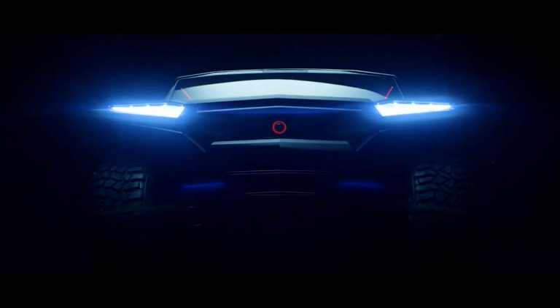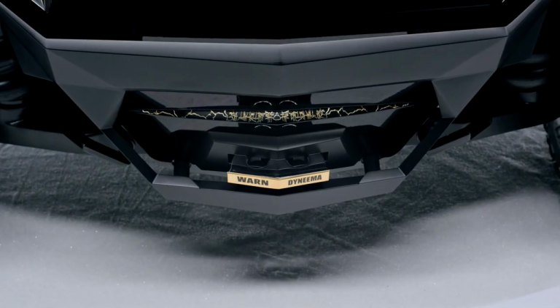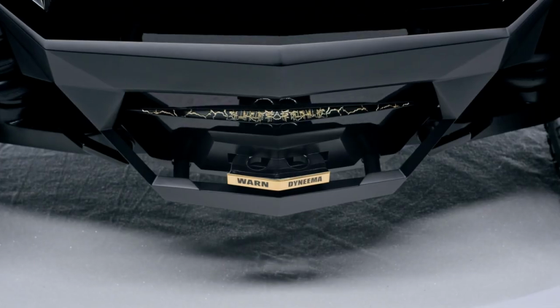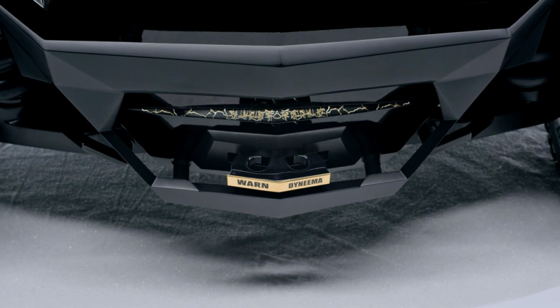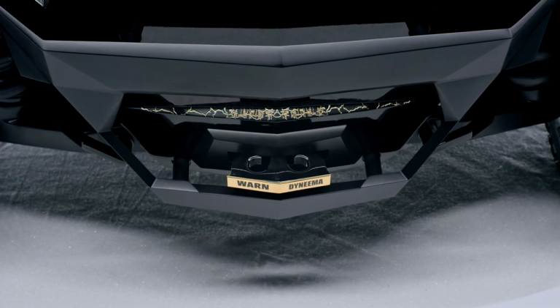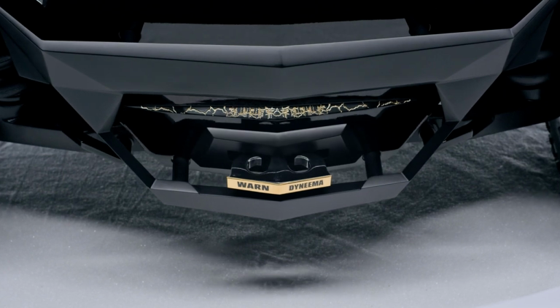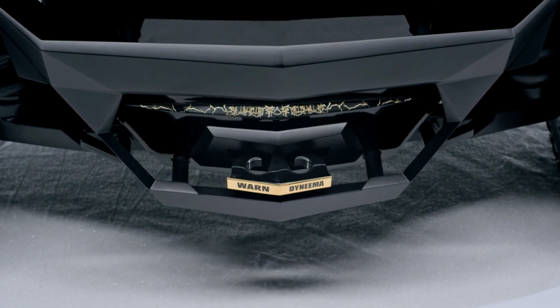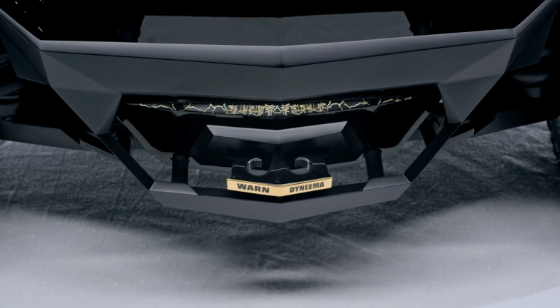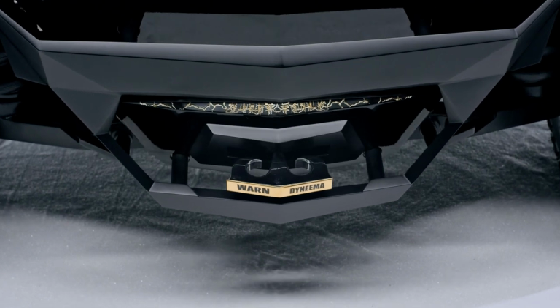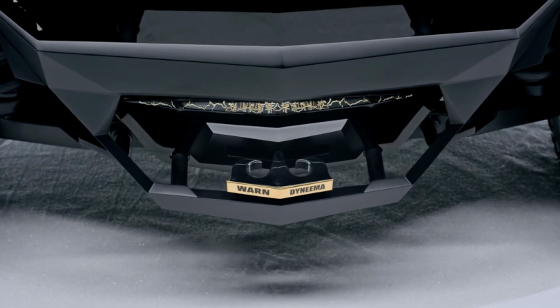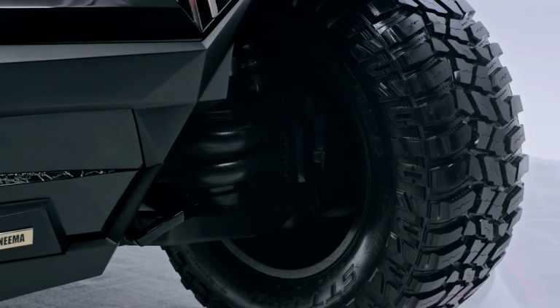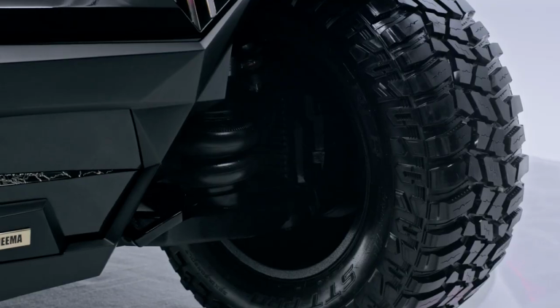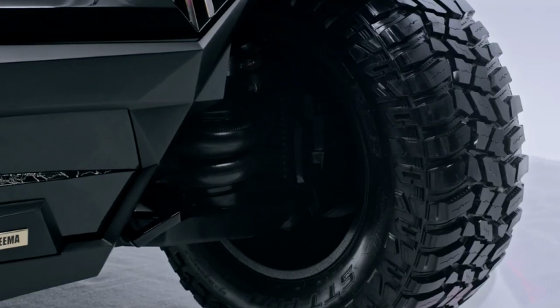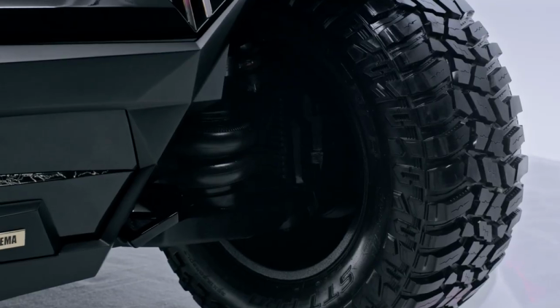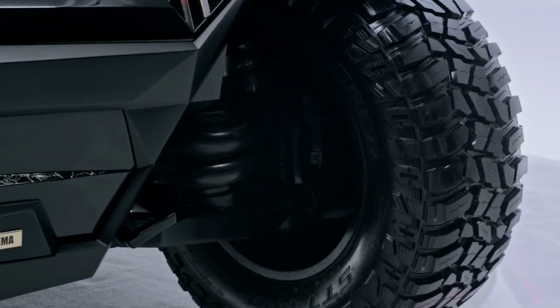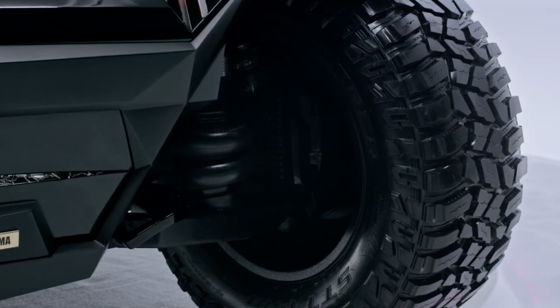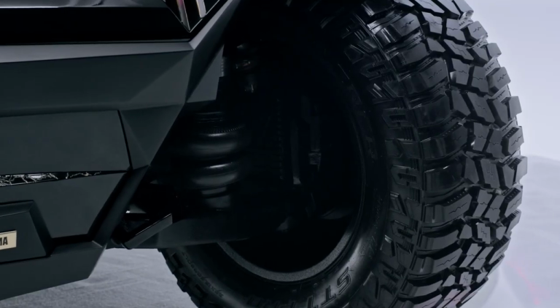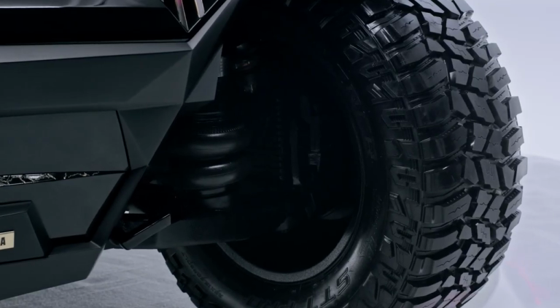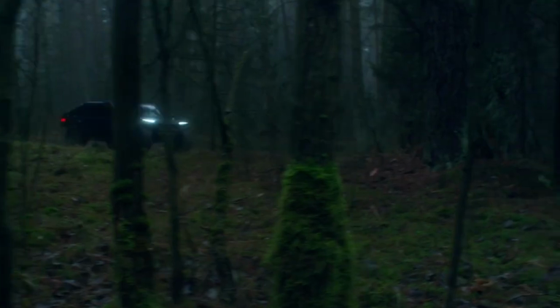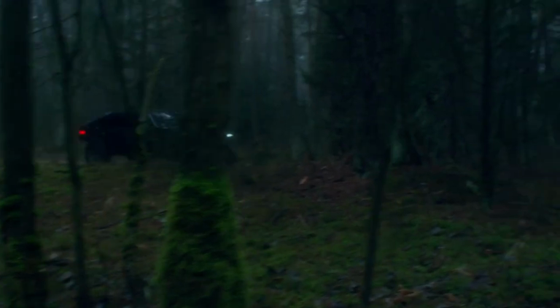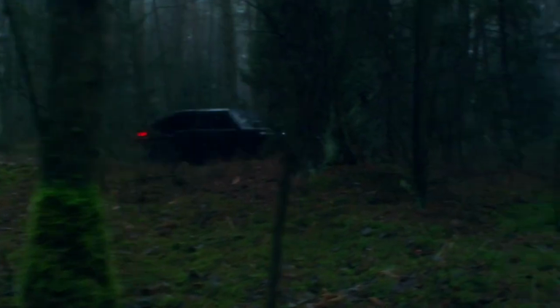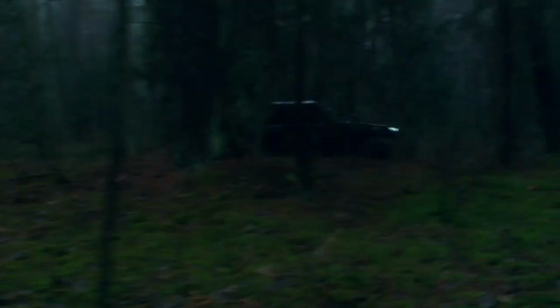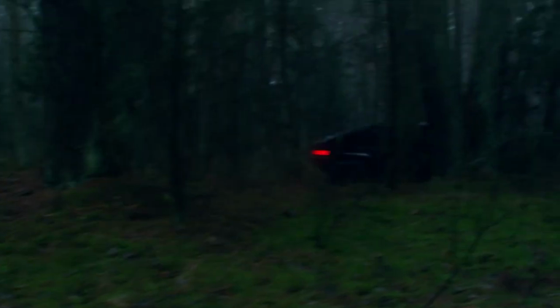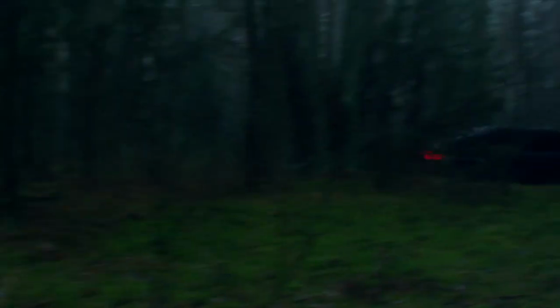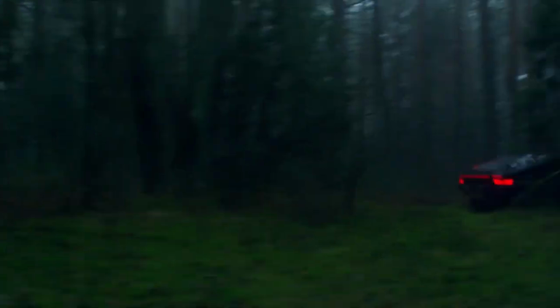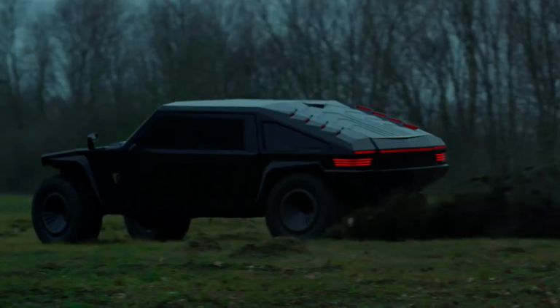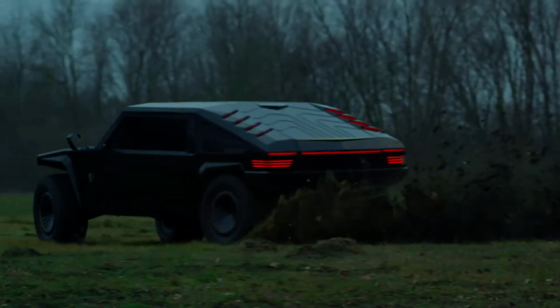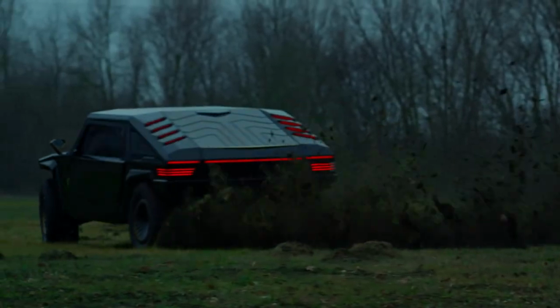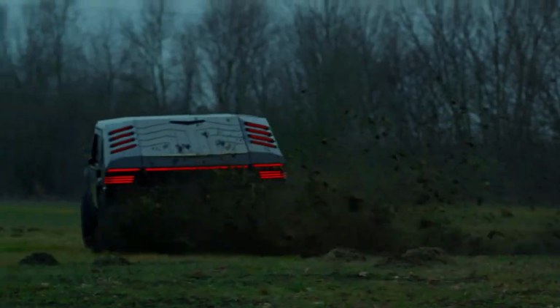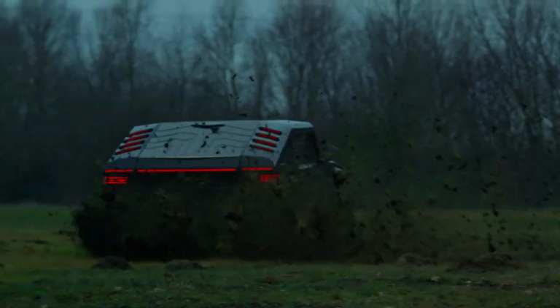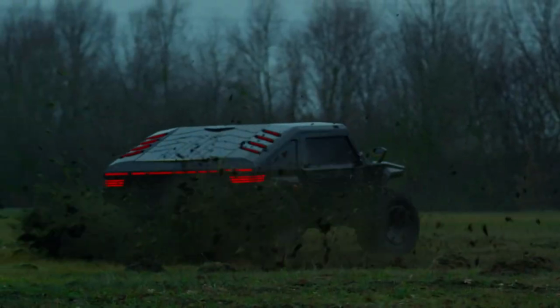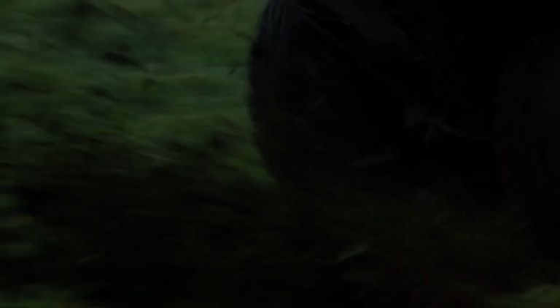It comes with either a 6.2-liter gasoline engine boasting 155 horsepower, or a 6.6-liter diesel engine pumping out a whopping 550 horsepower.